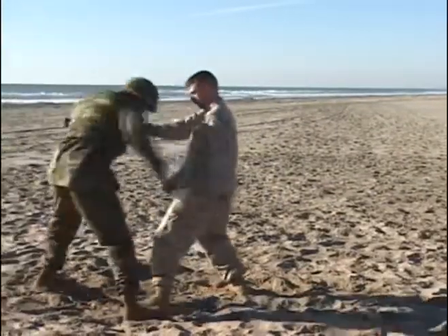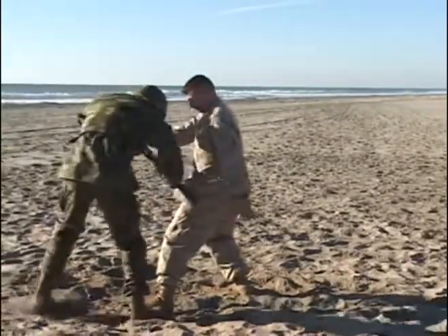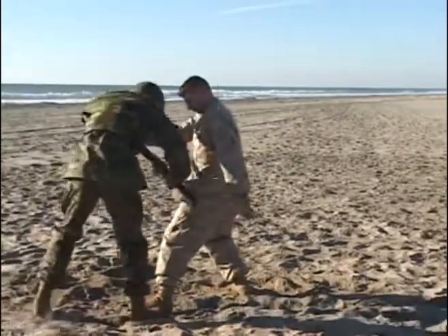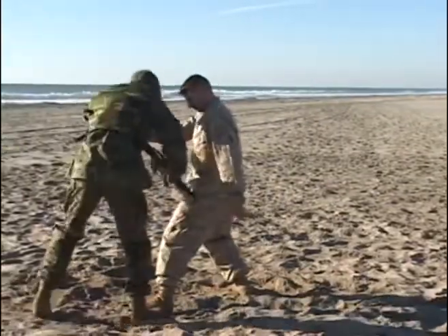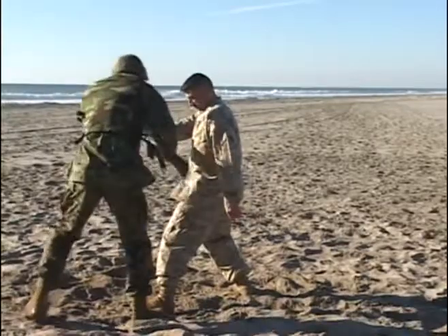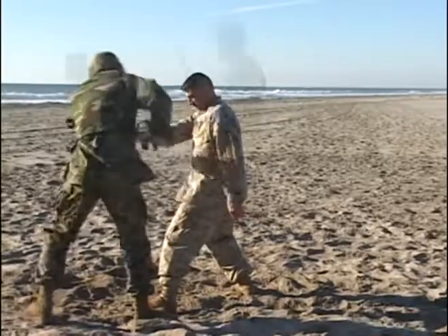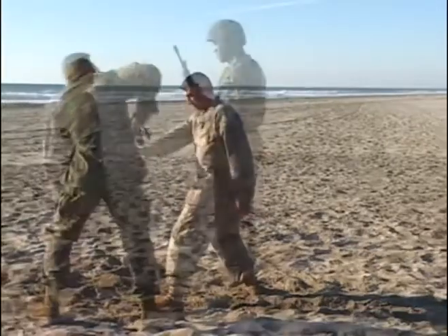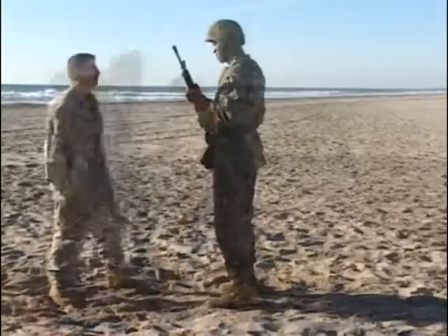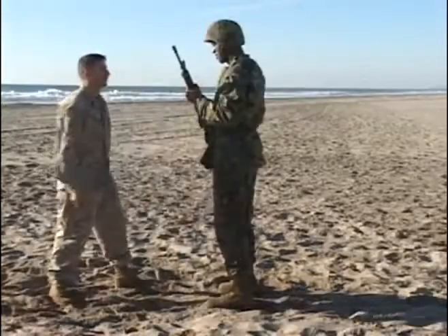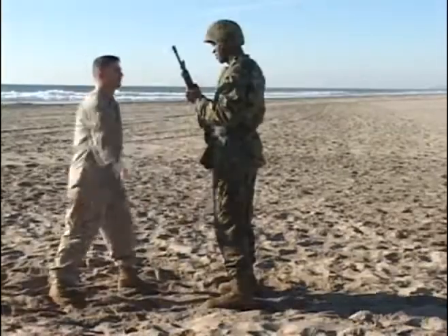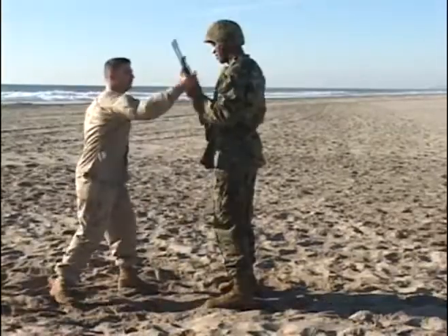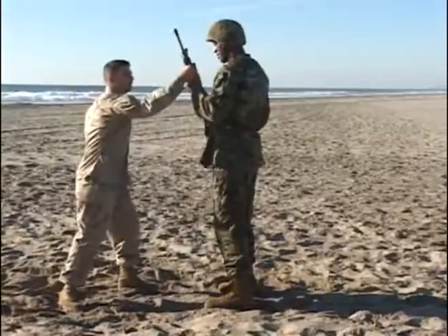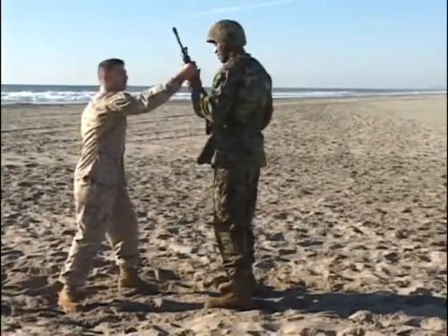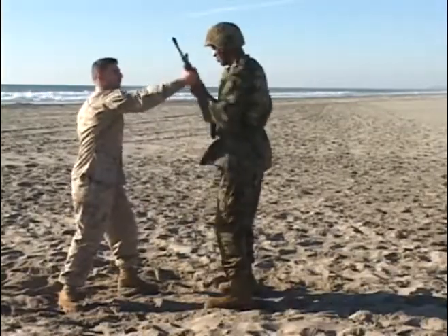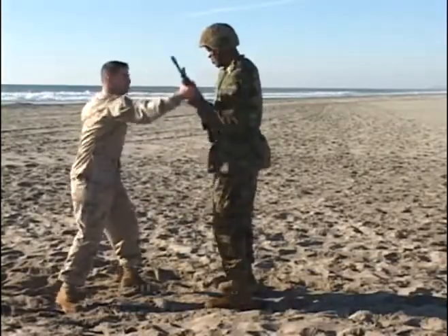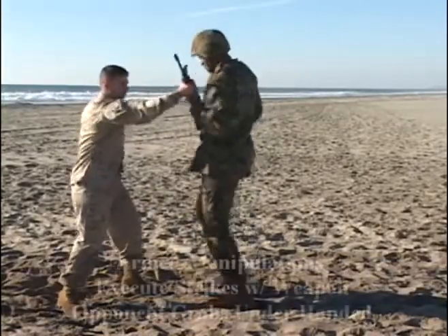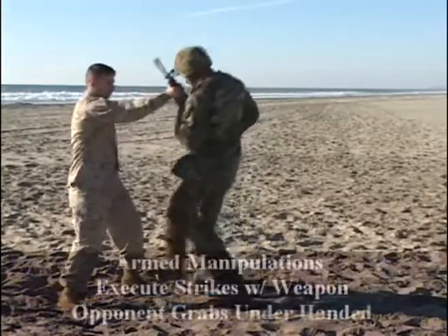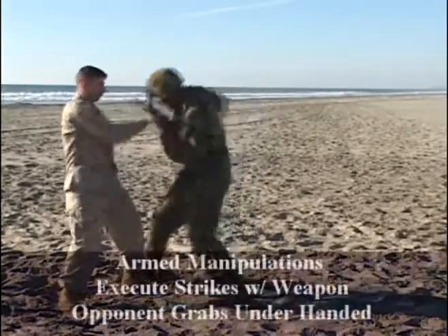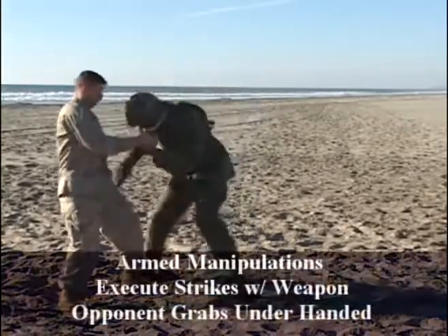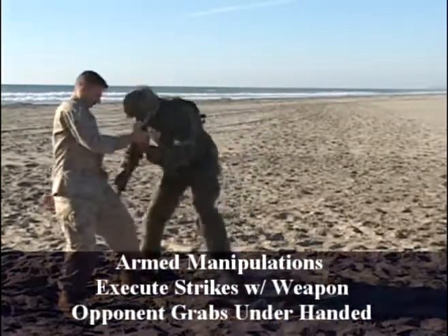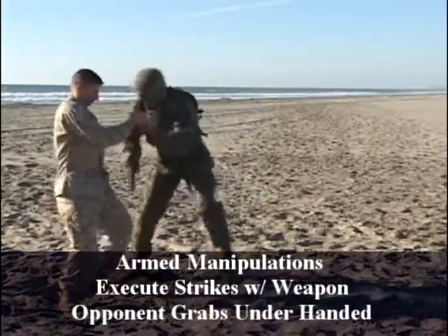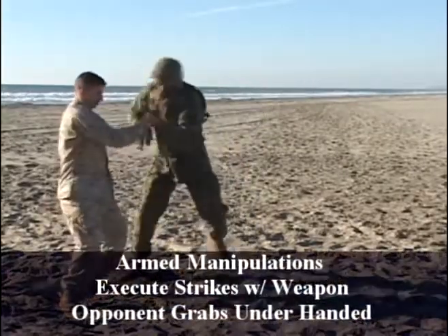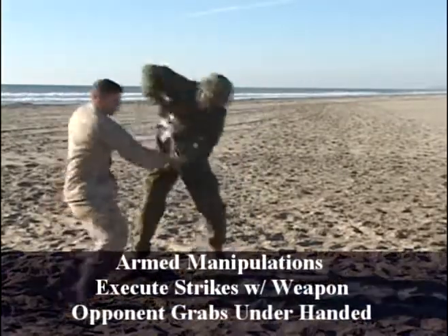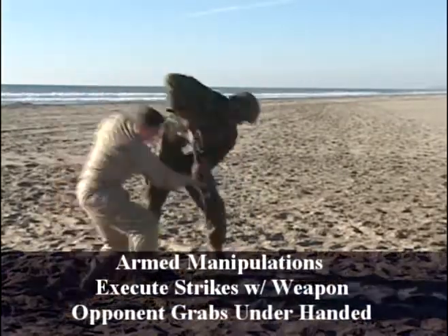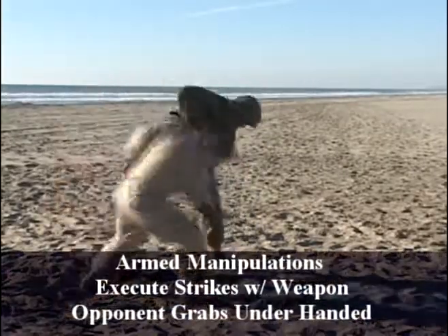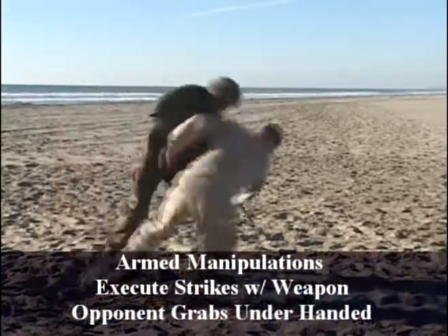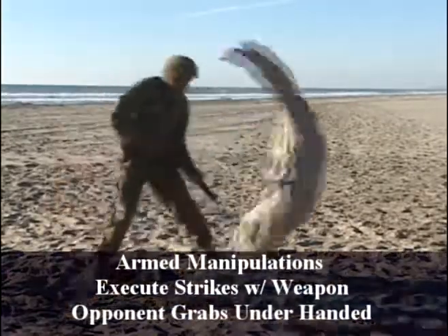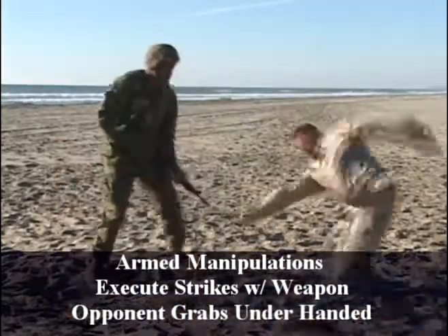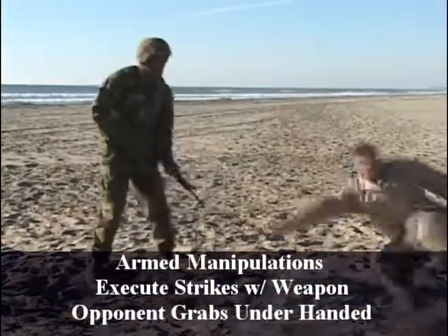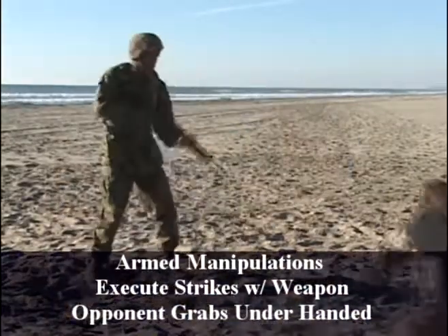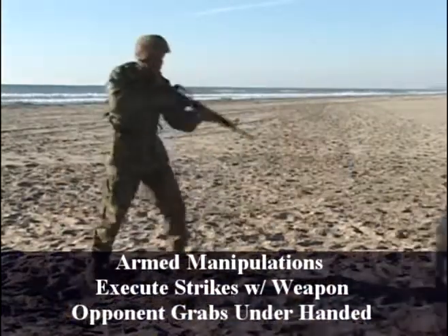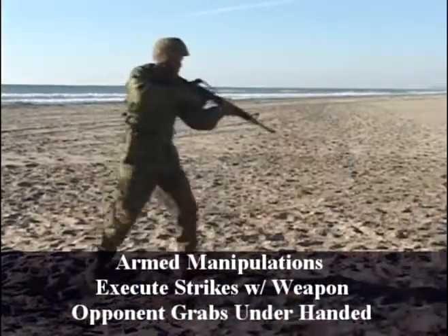Gray belt. Arm manipulations. Strikes with the weapon. Underhanded grab.